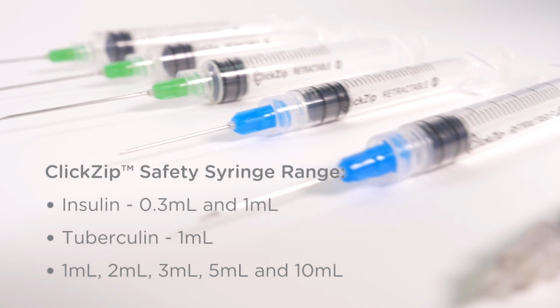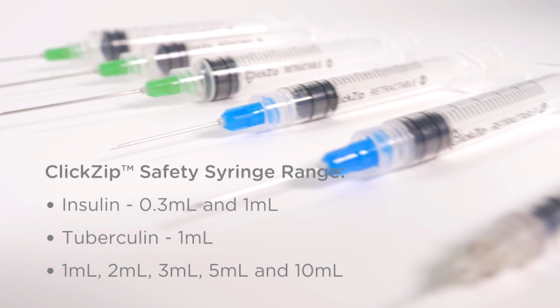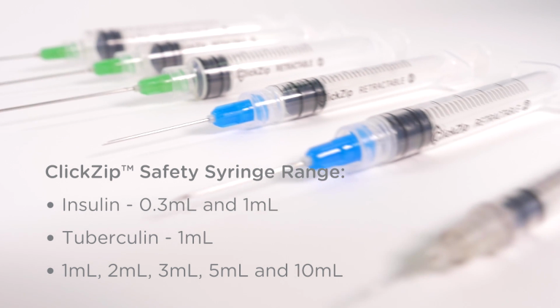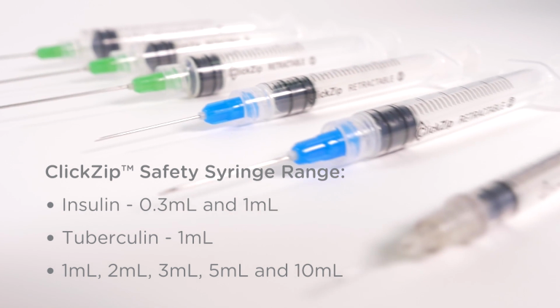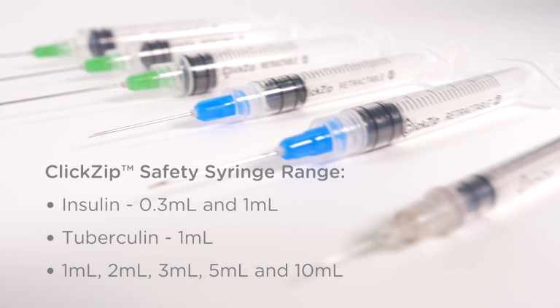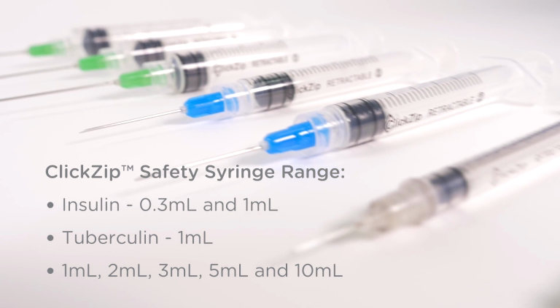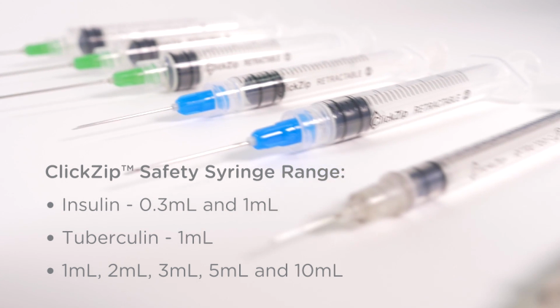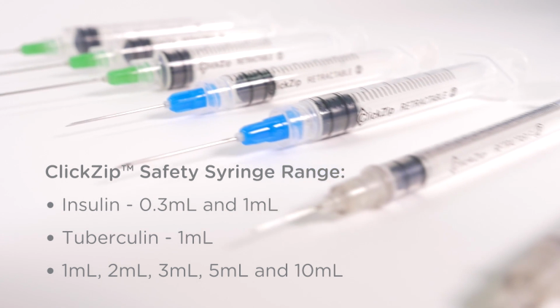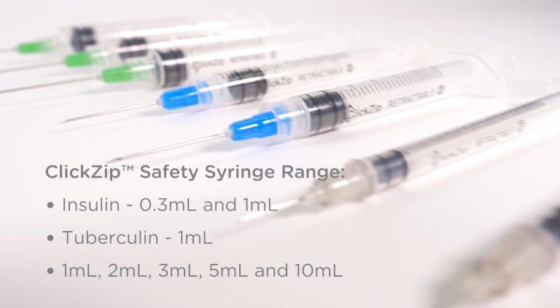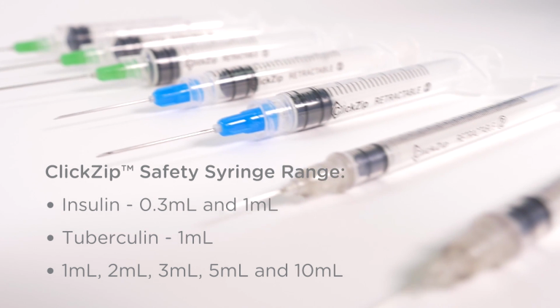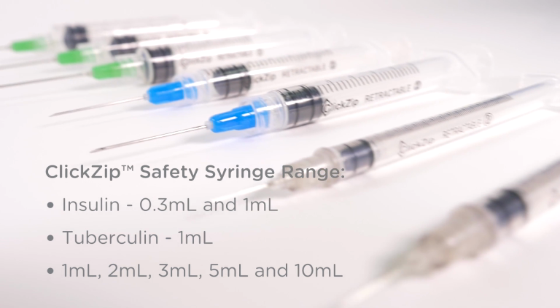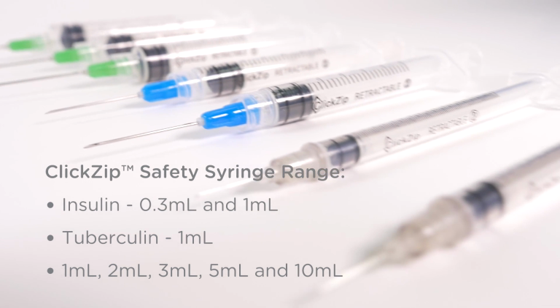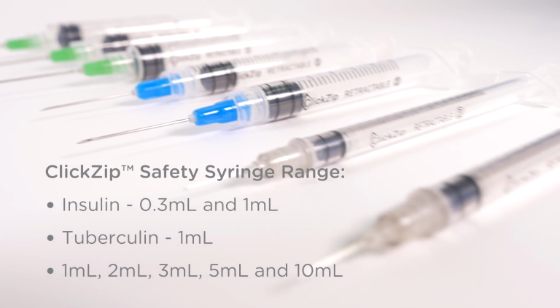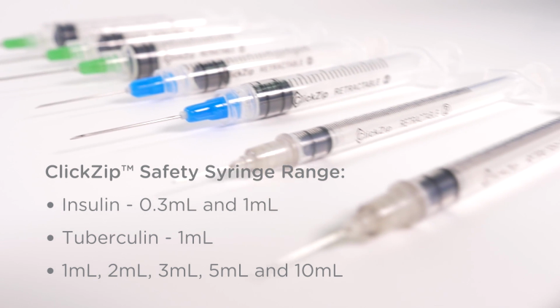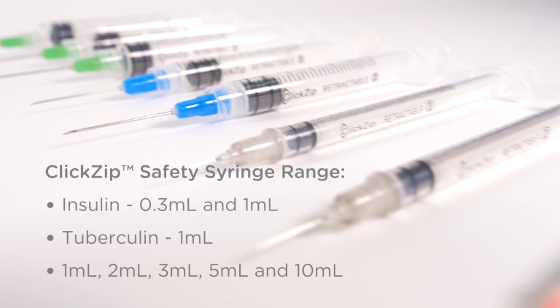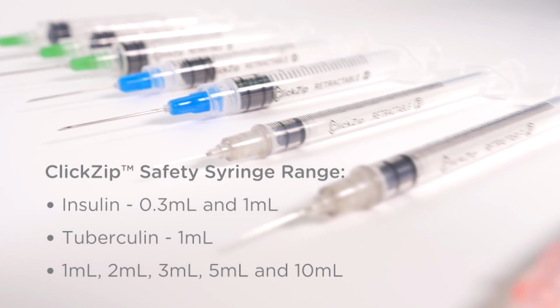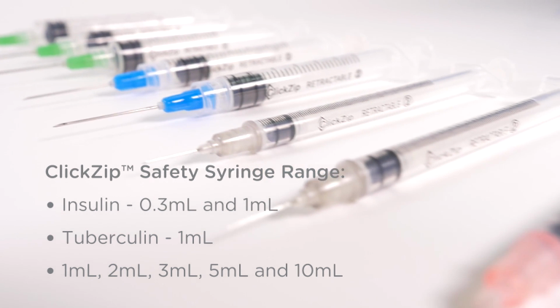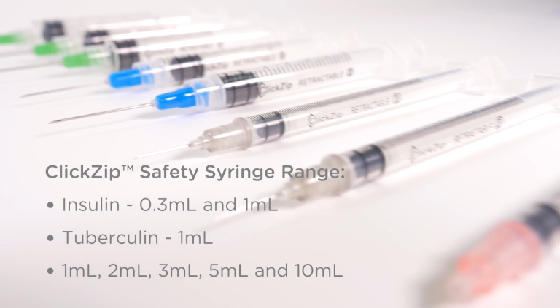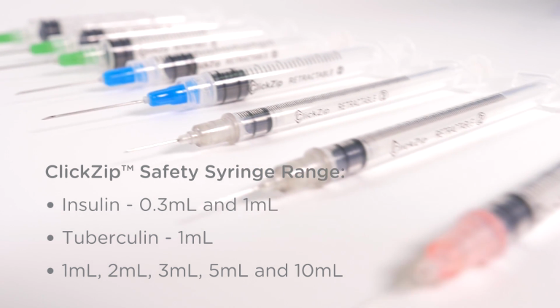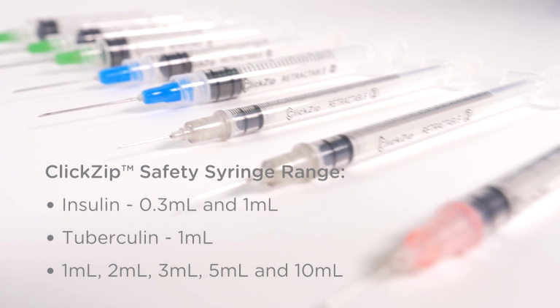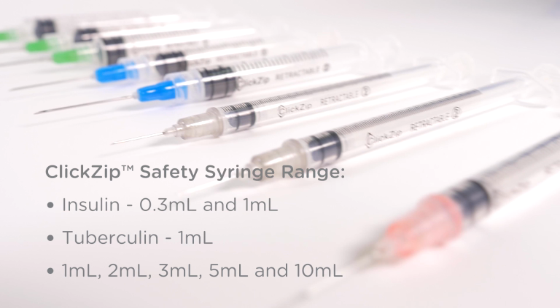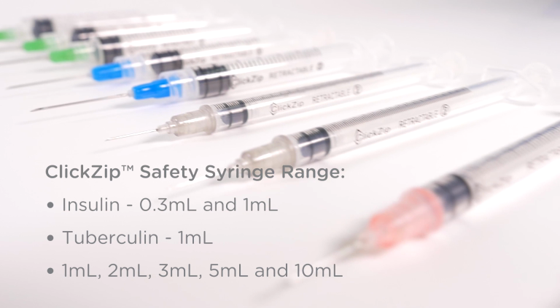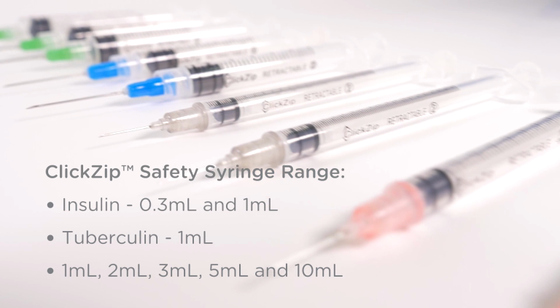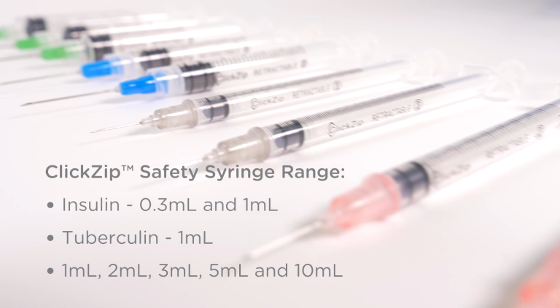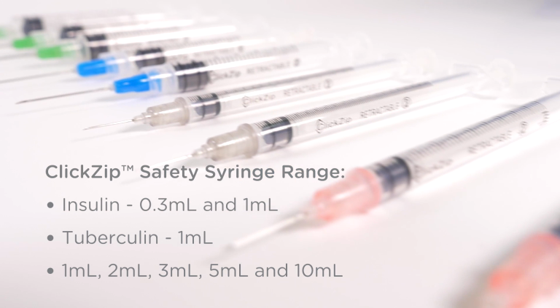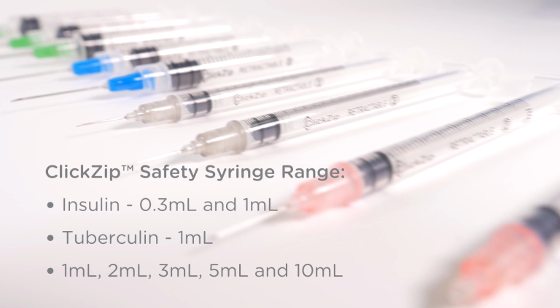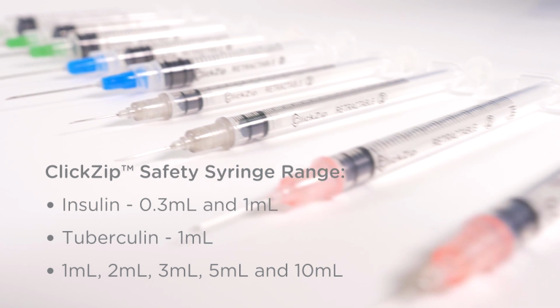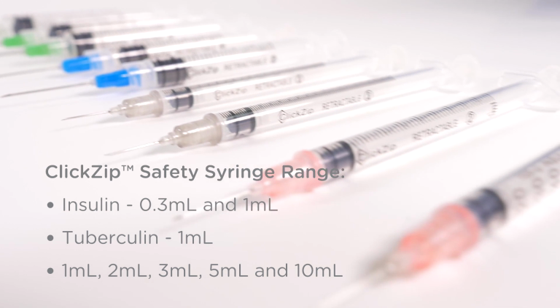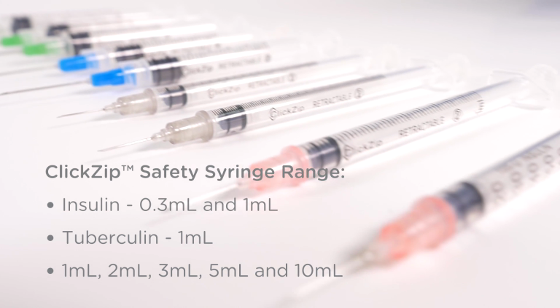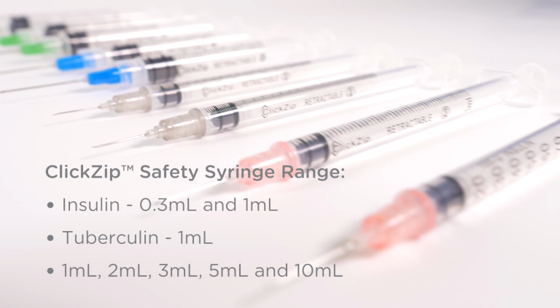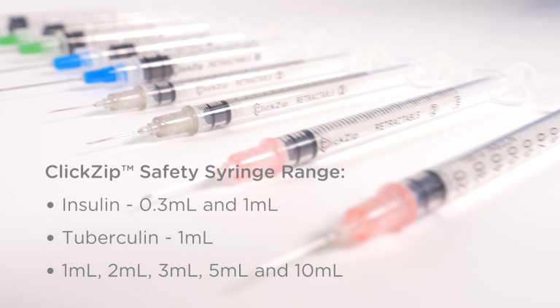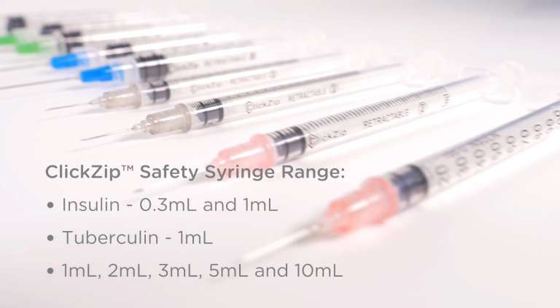tuberculin 1ml, and 1ml, 2ml, 3ml, 5ml and 10ml.